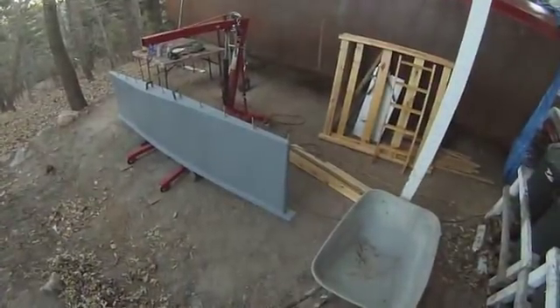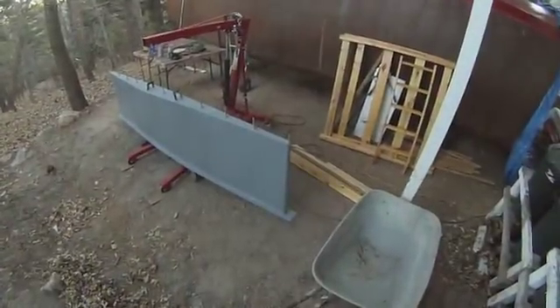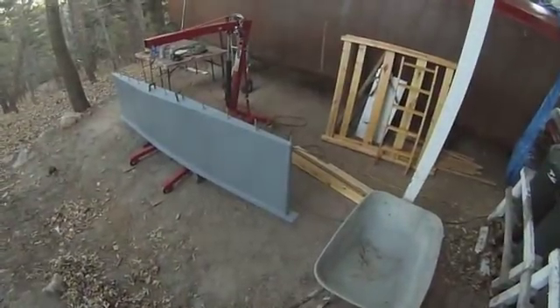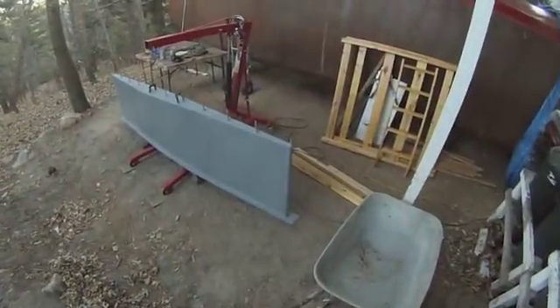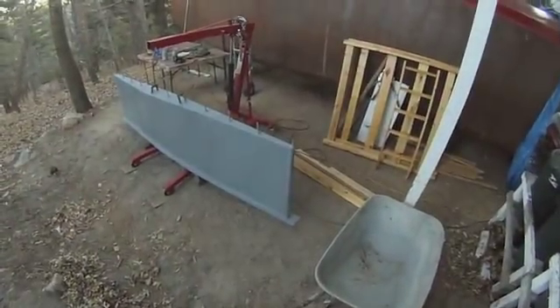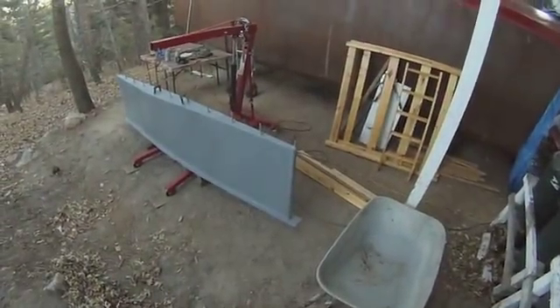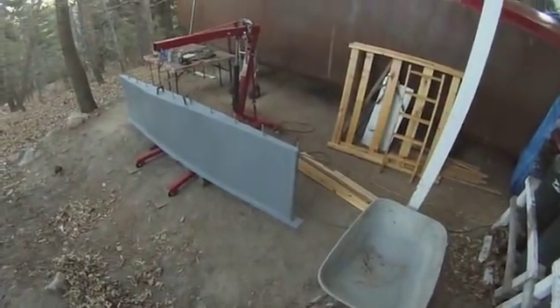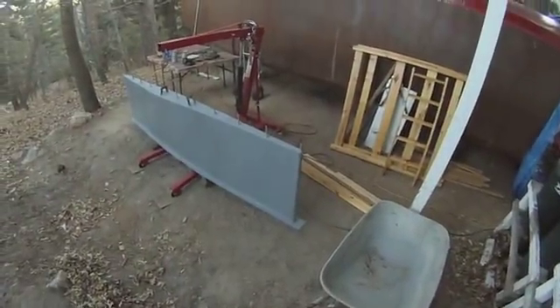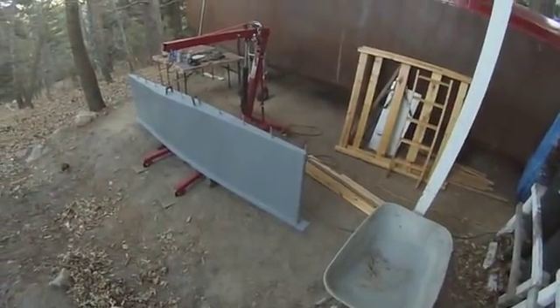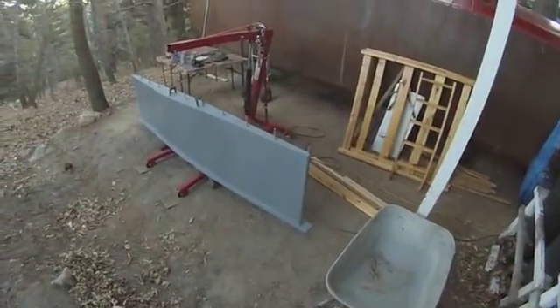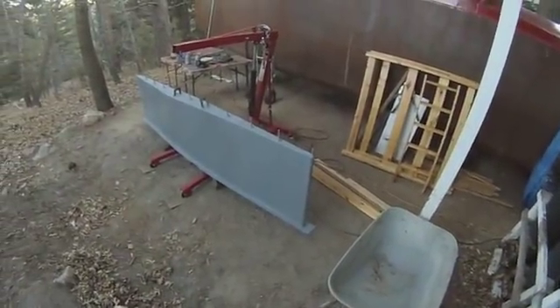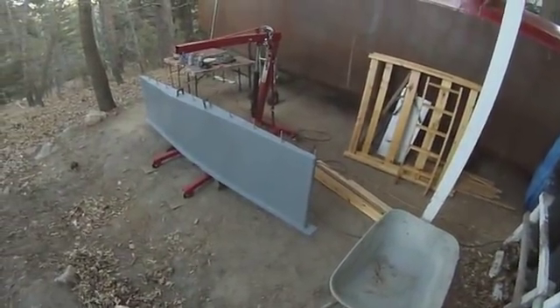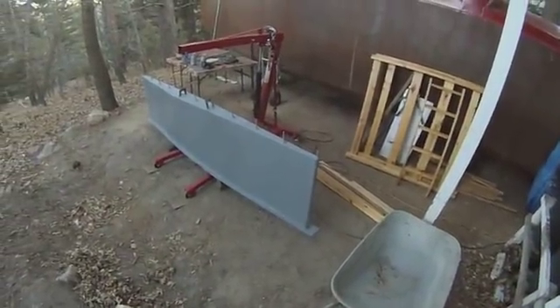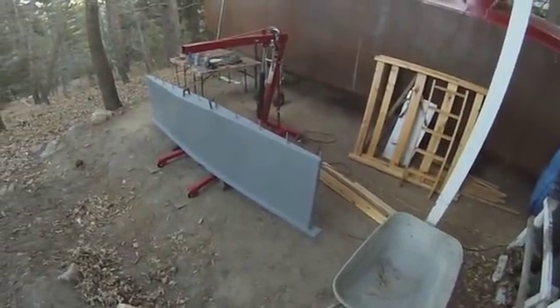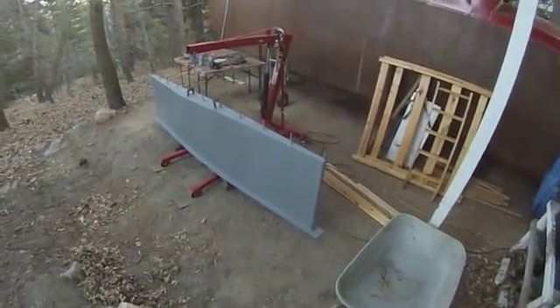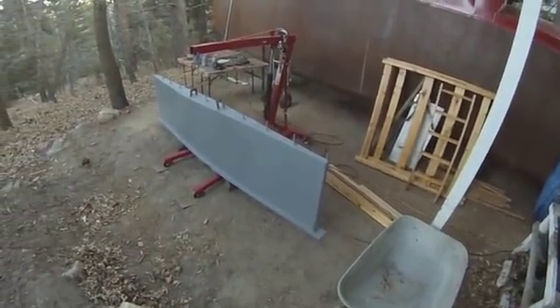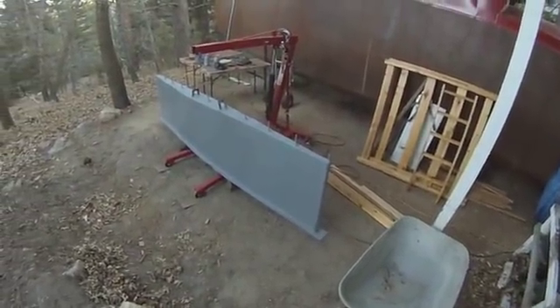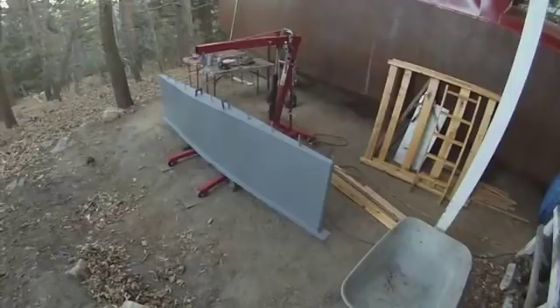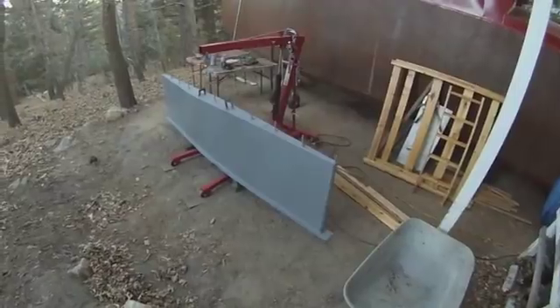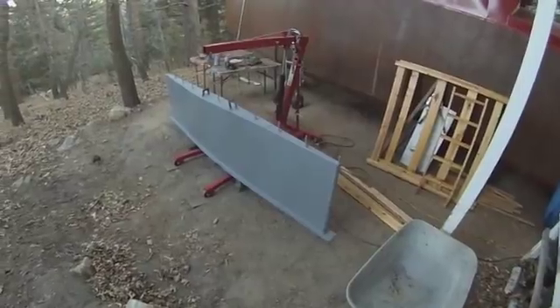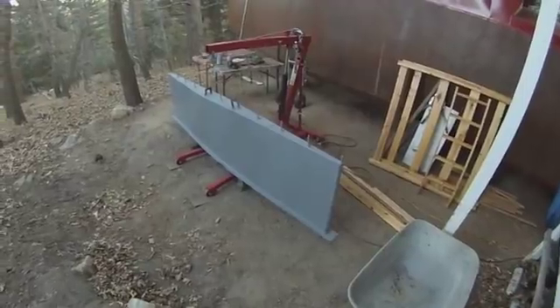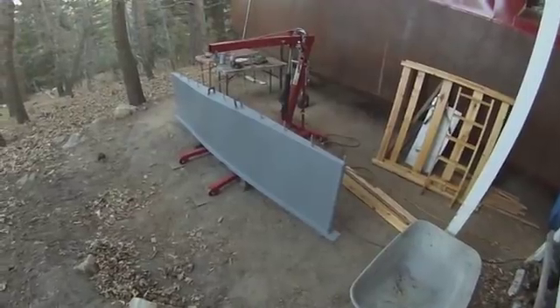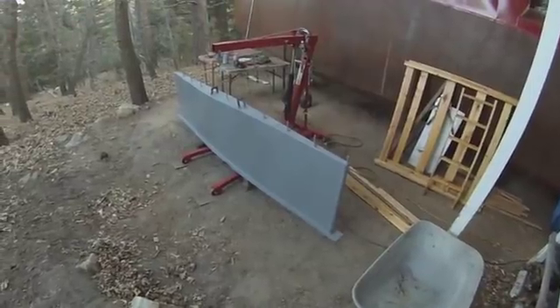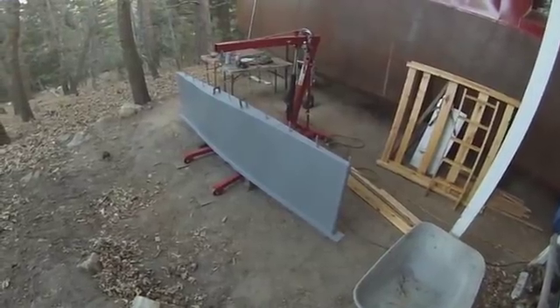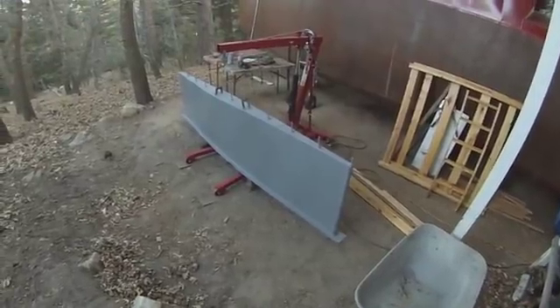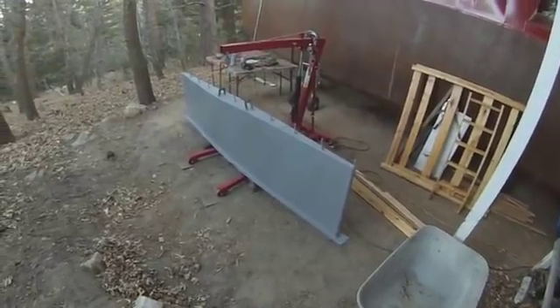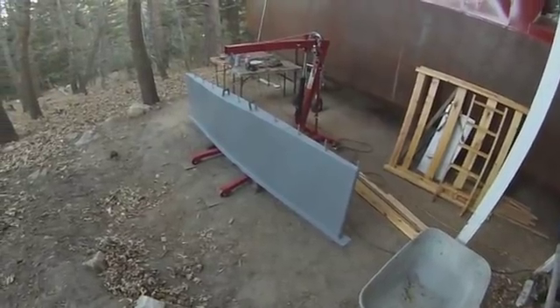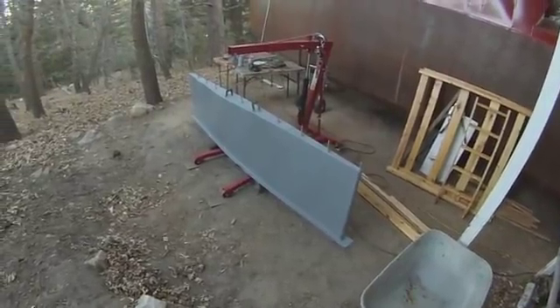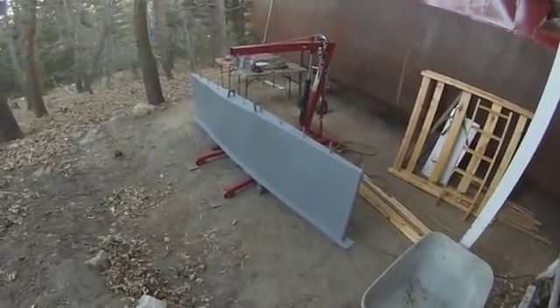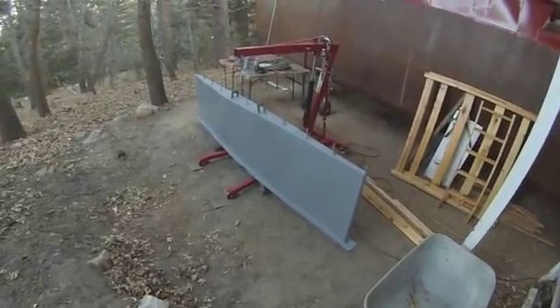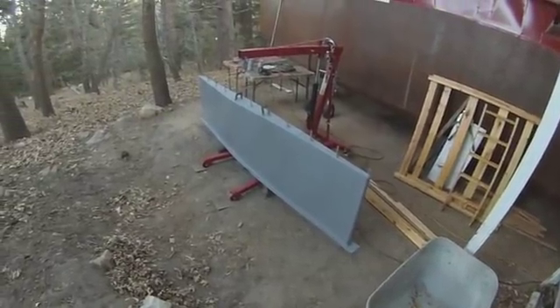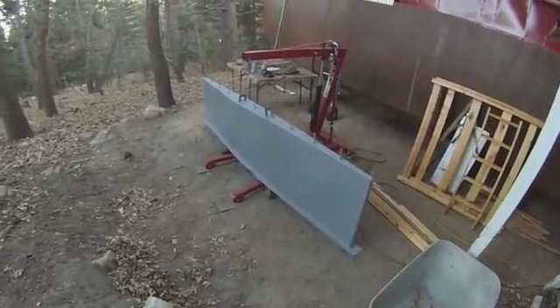First coat of primer on an upside down keel.